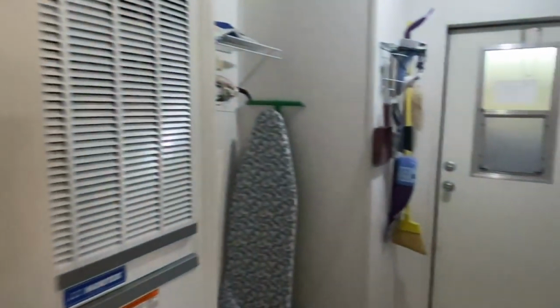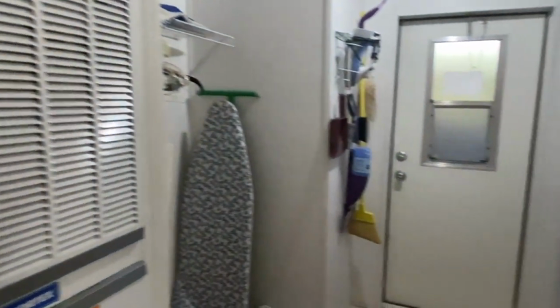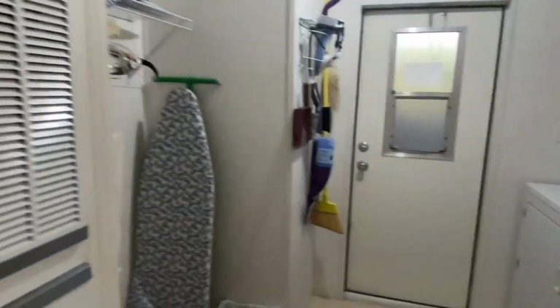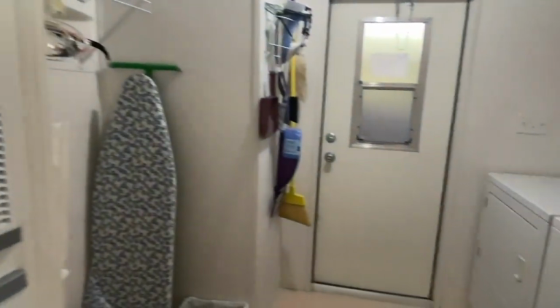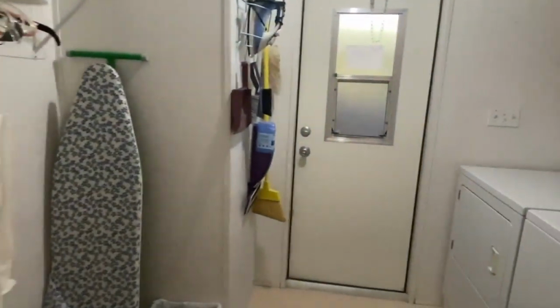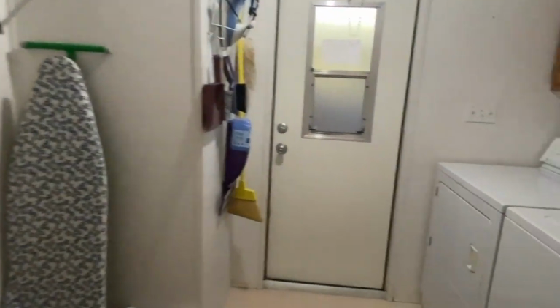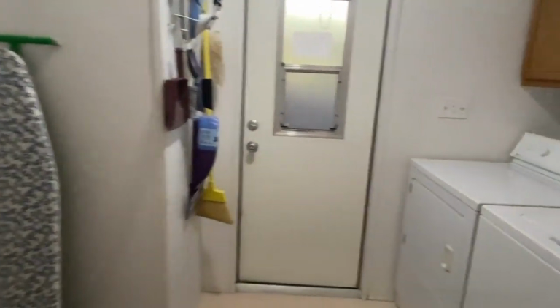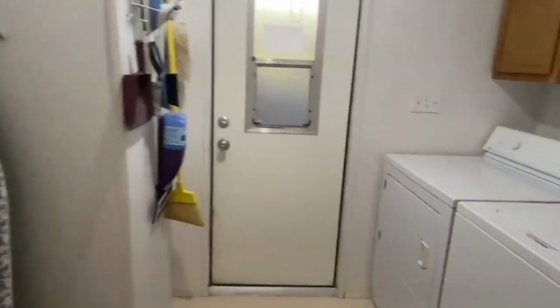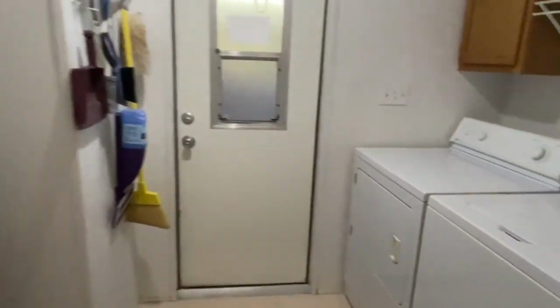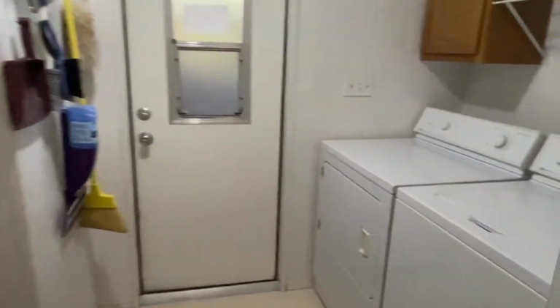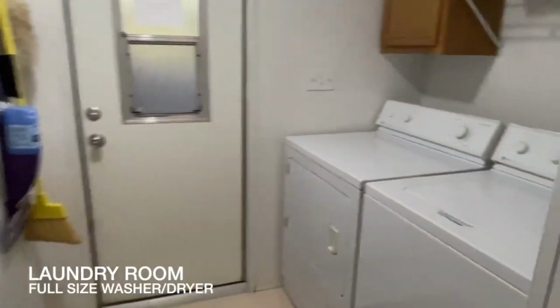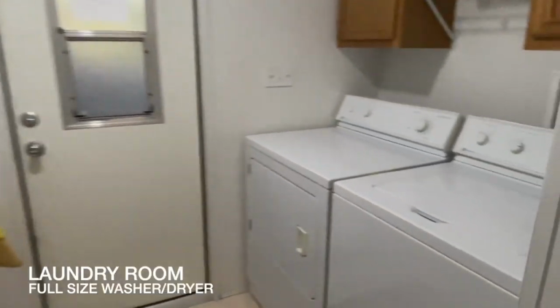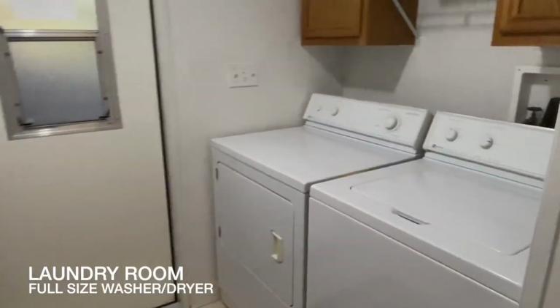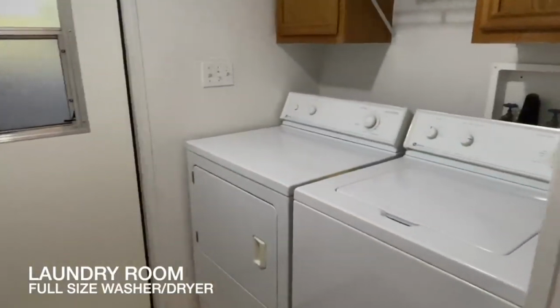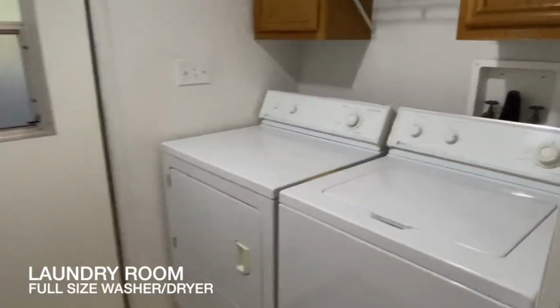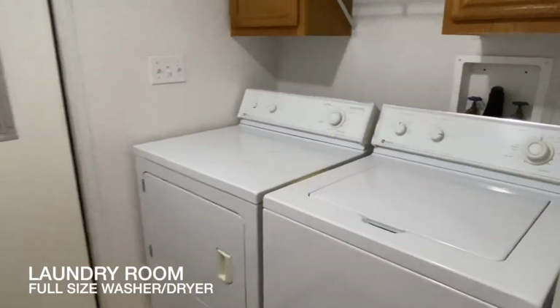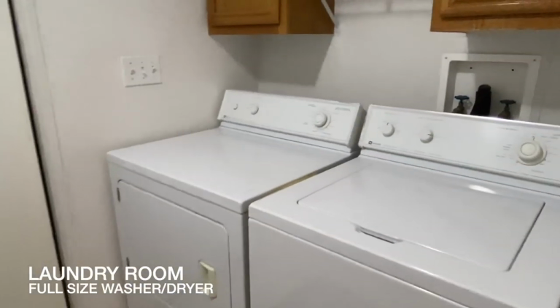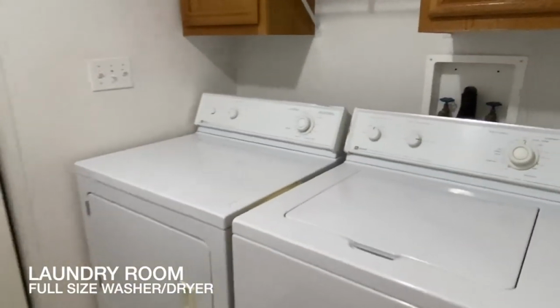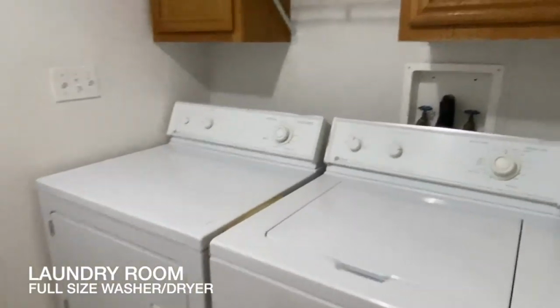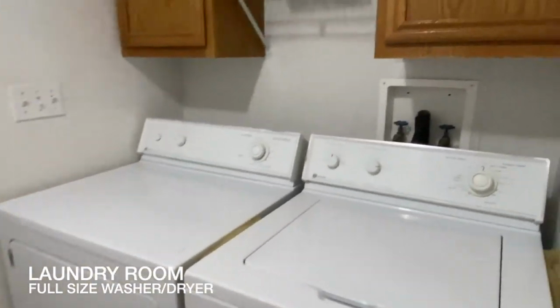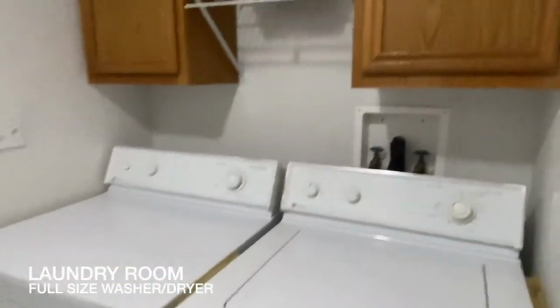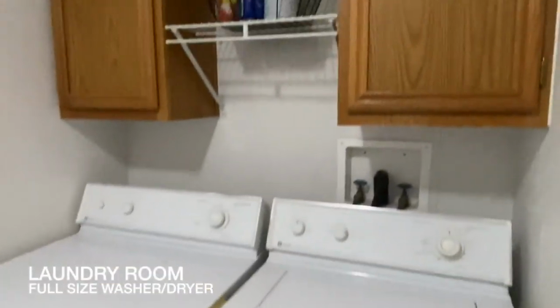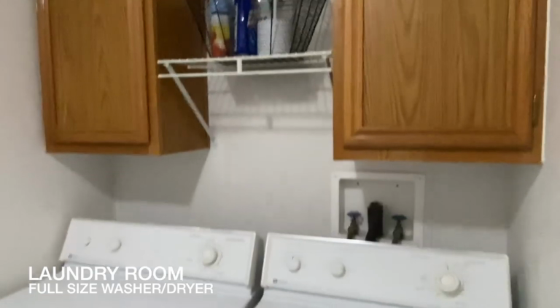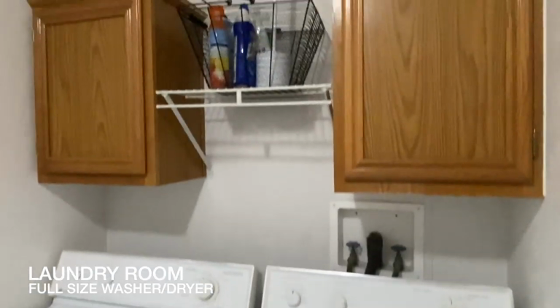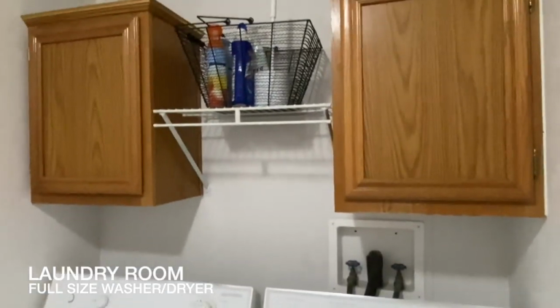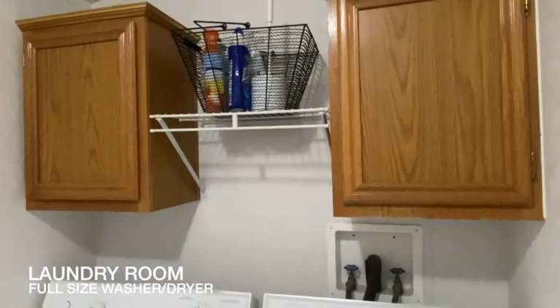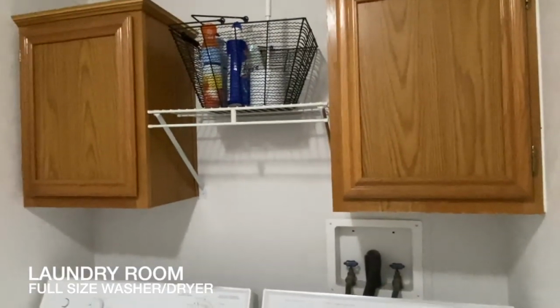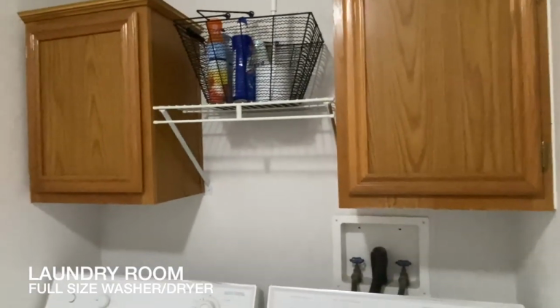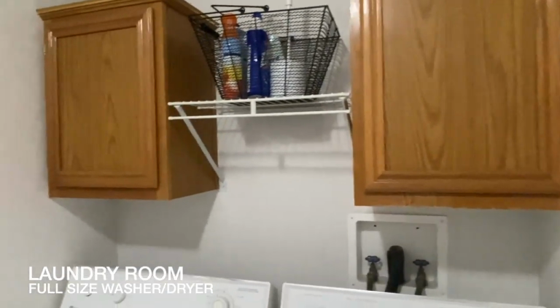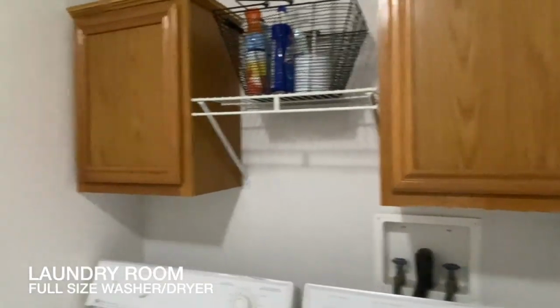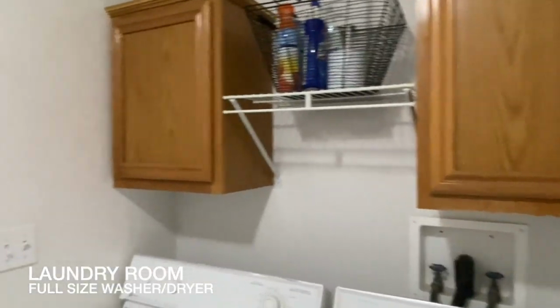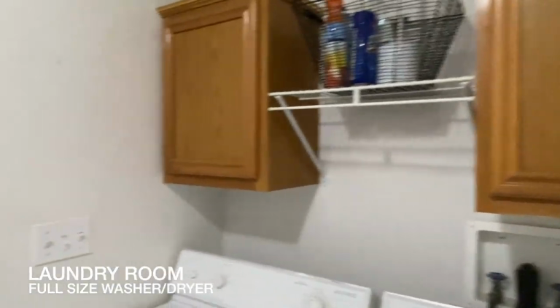This has a separate laundry room with a full-size washer and dryer and some overhead cabinetry.